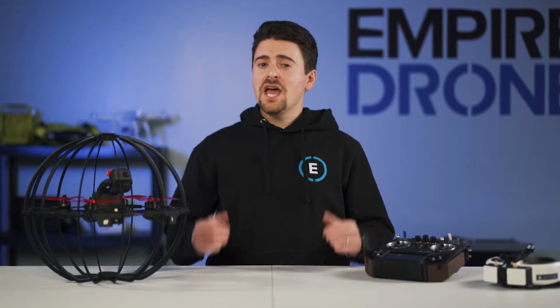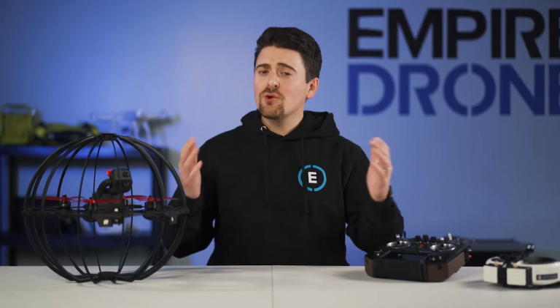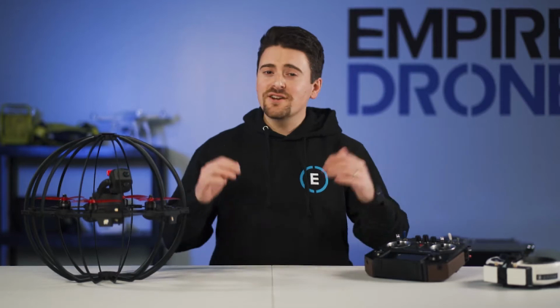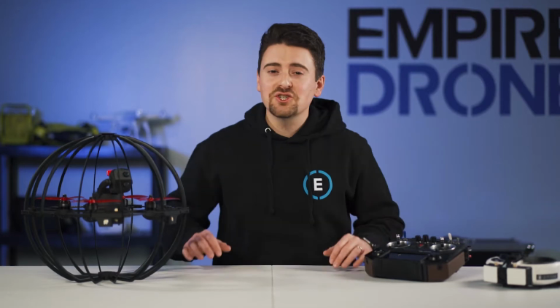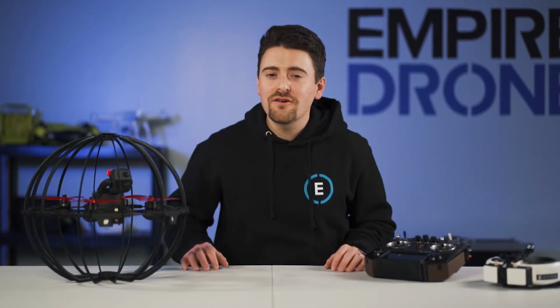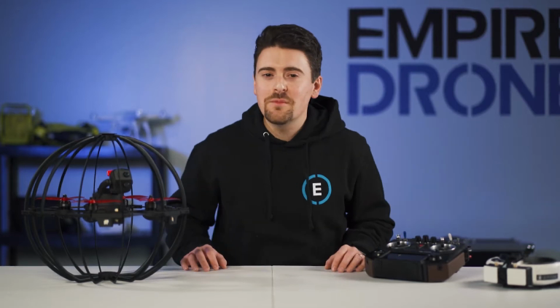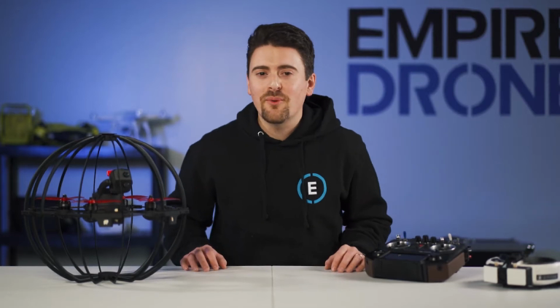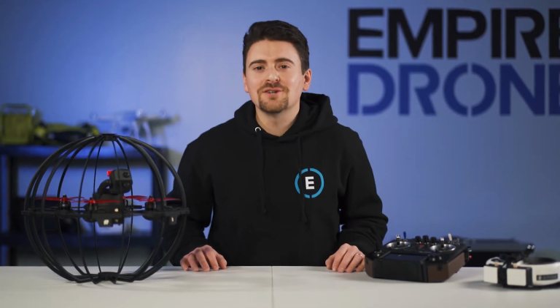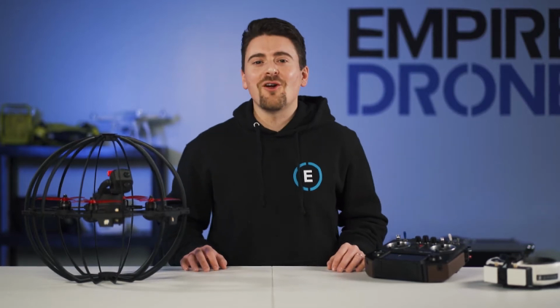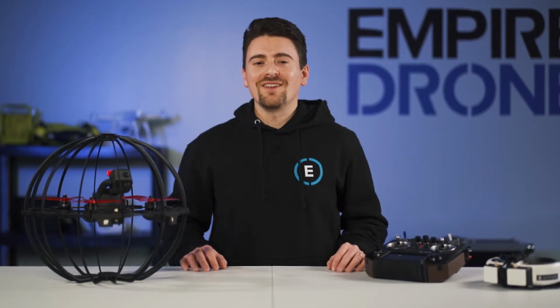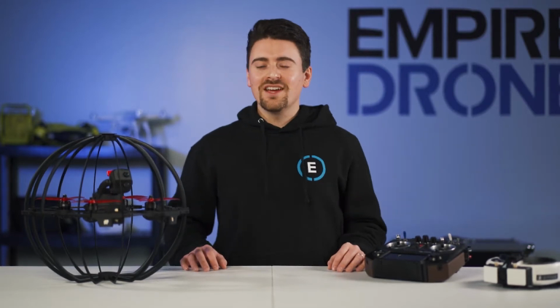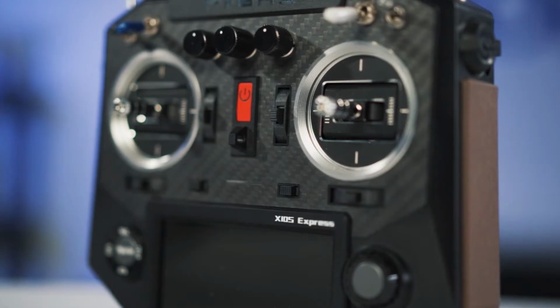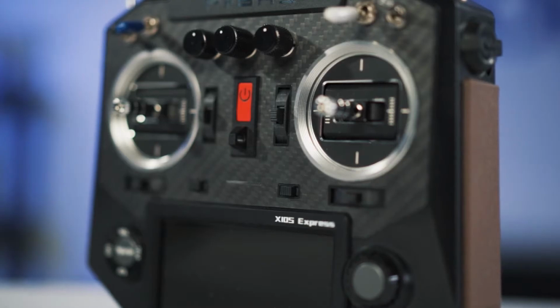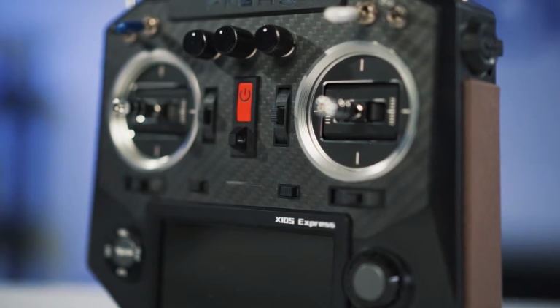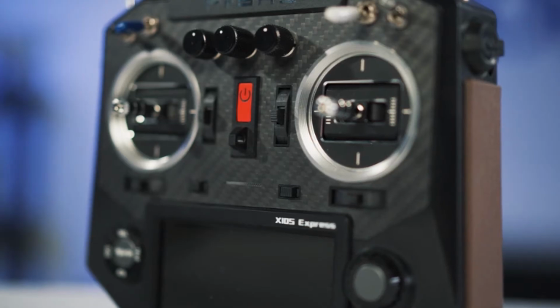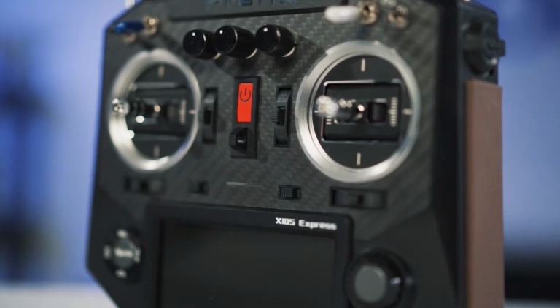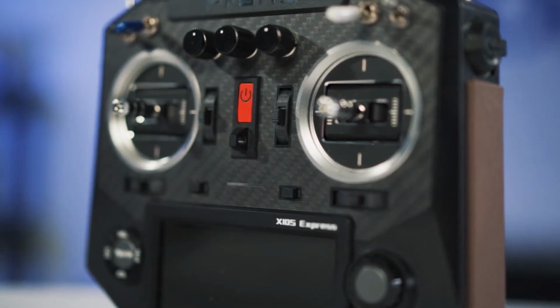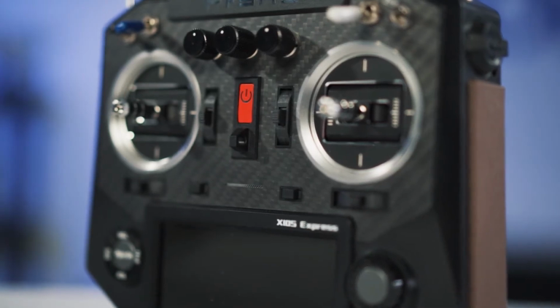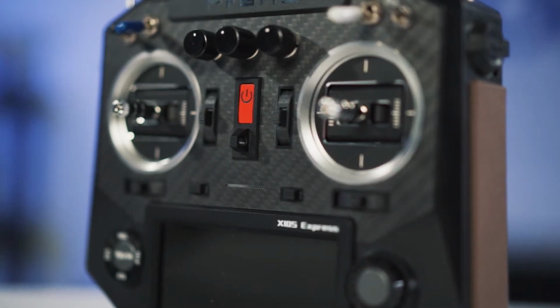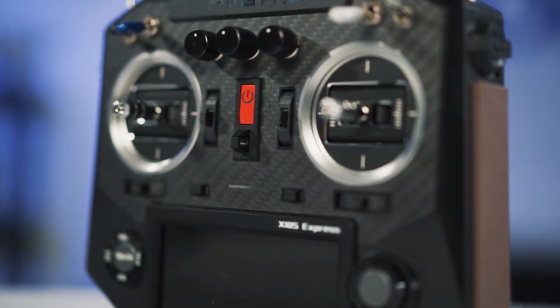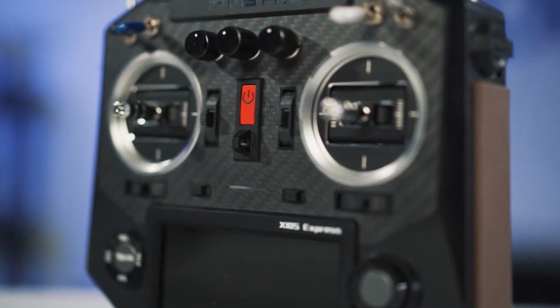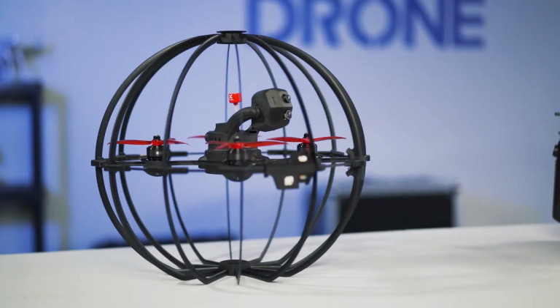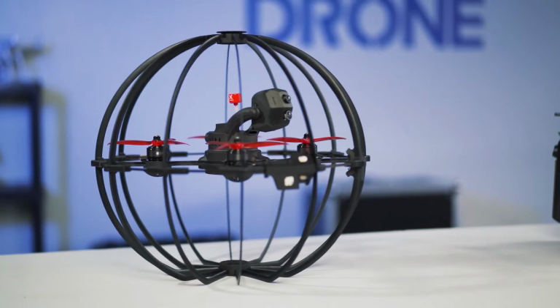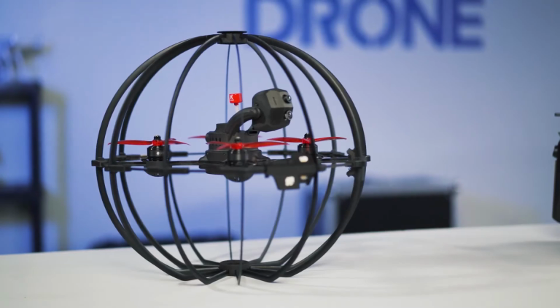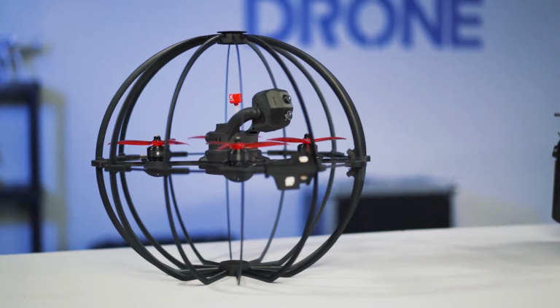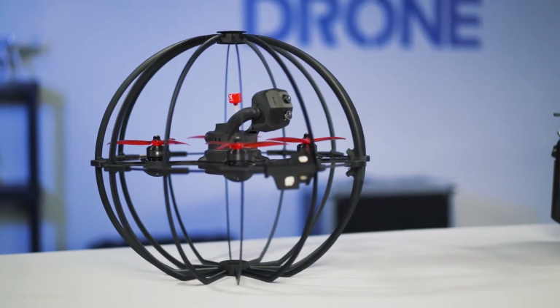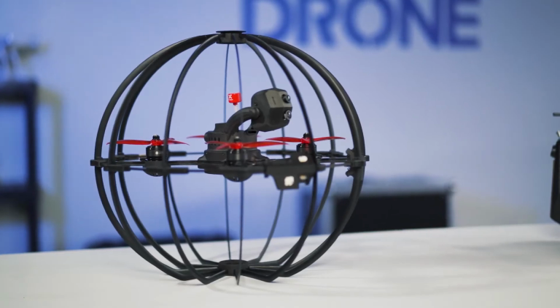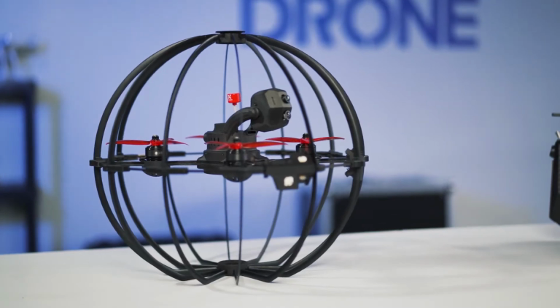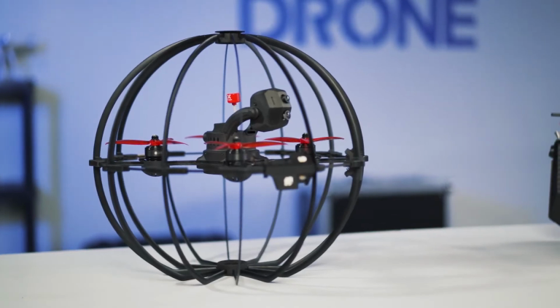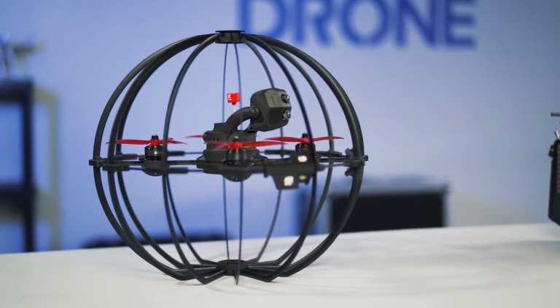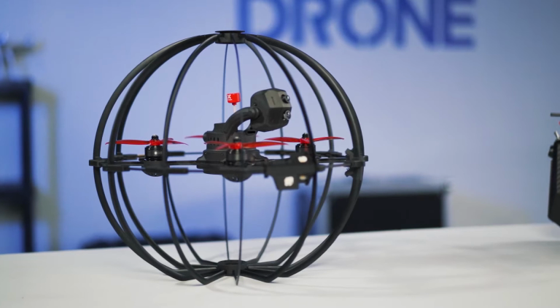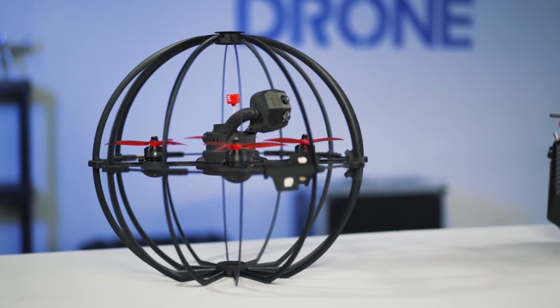Hey everyone, it's Sean from Empire Drone. Today we're going to take a good look at the Skypersonic Skycopter Cobra drone.